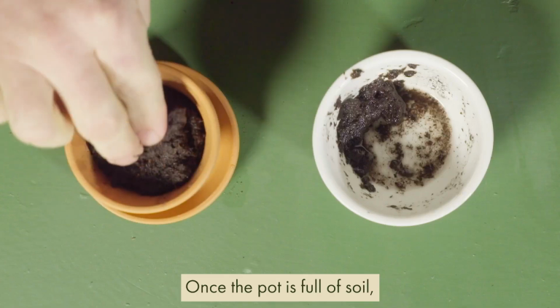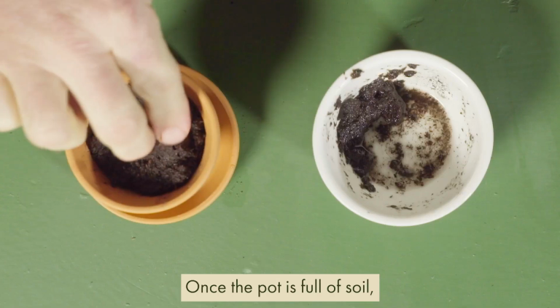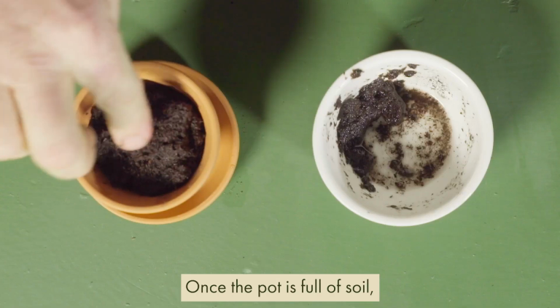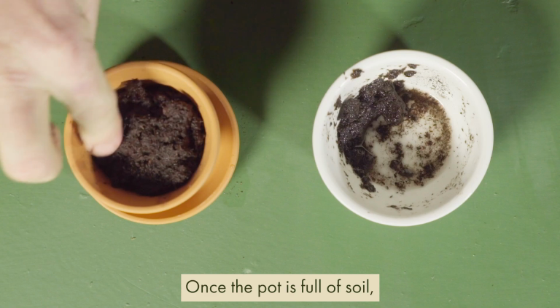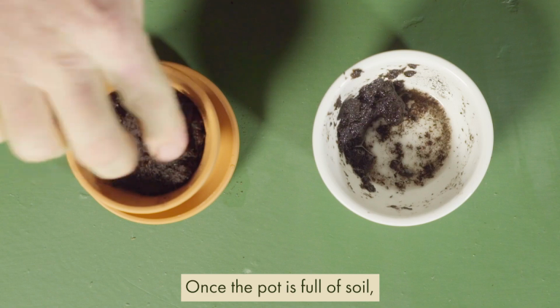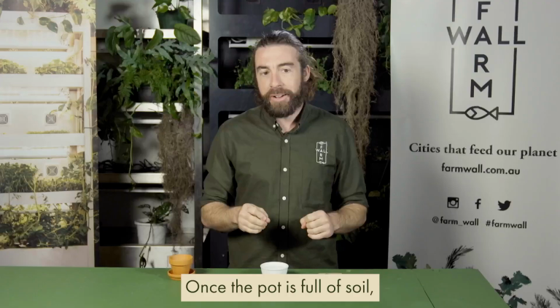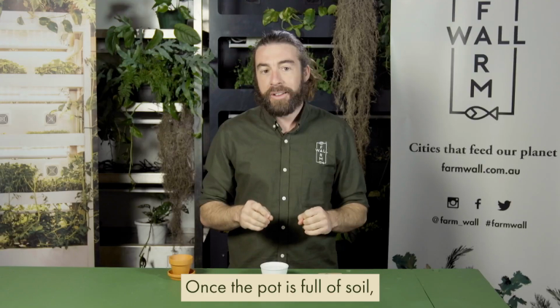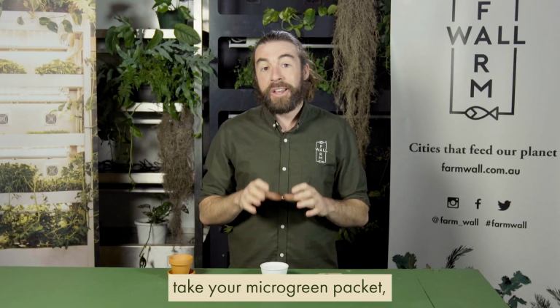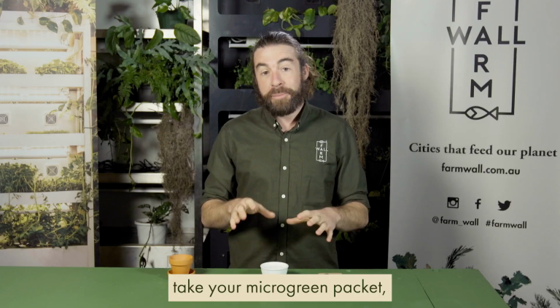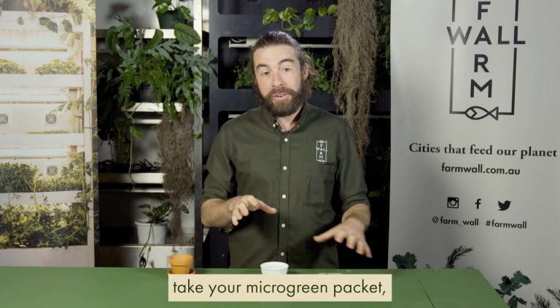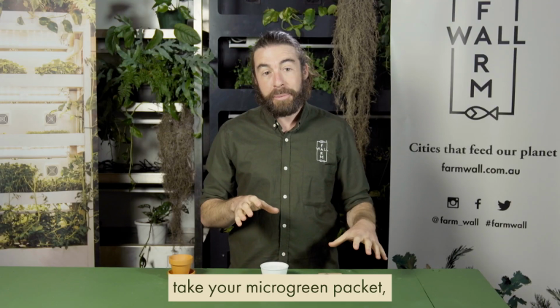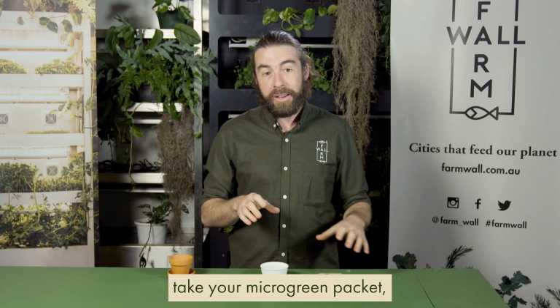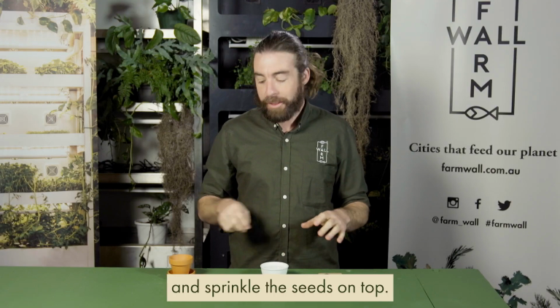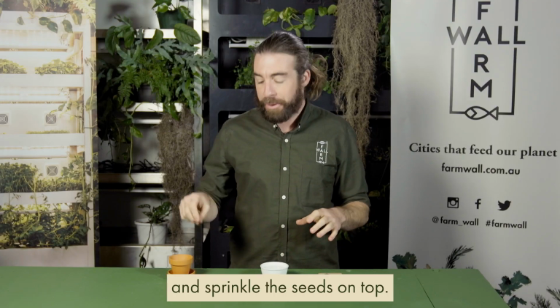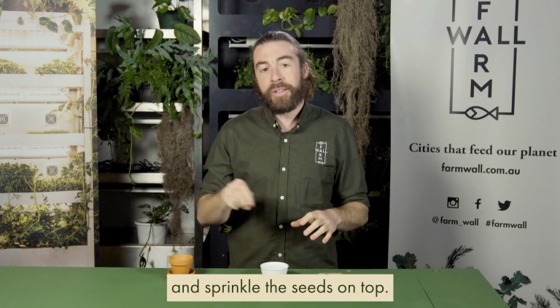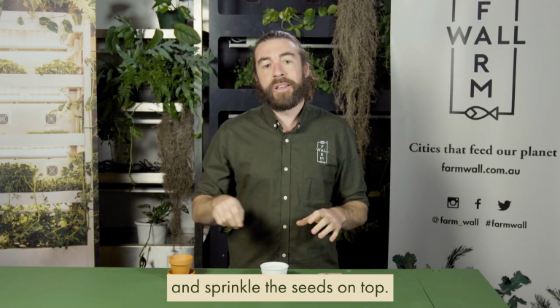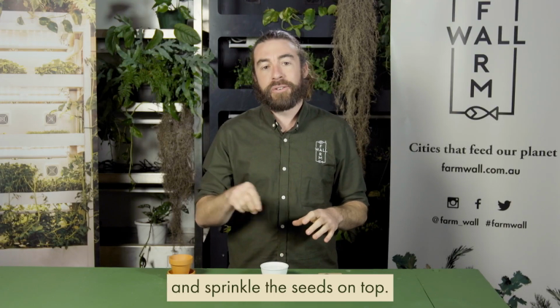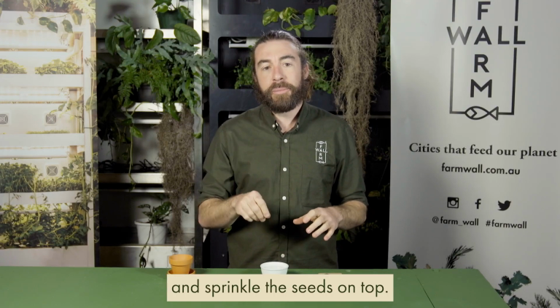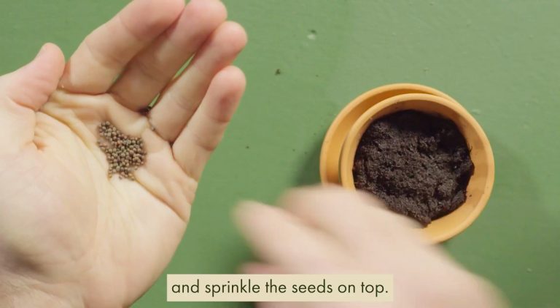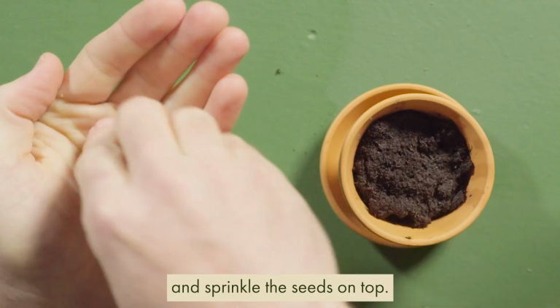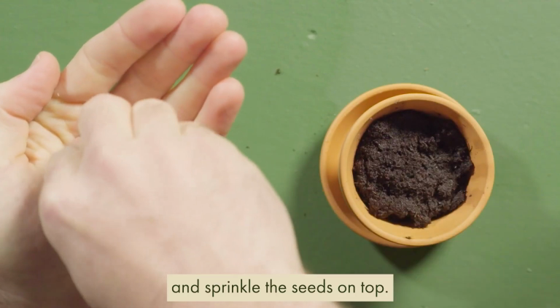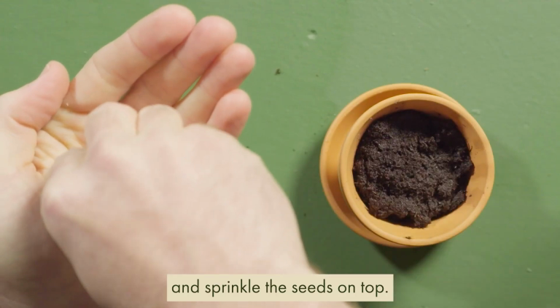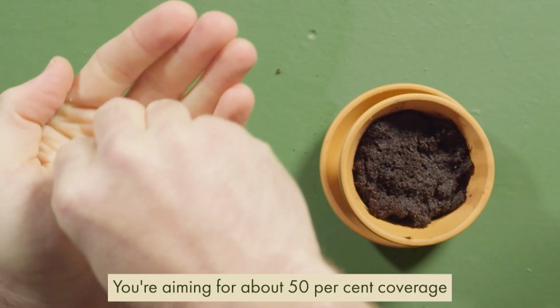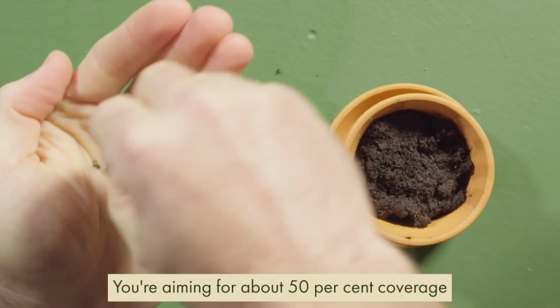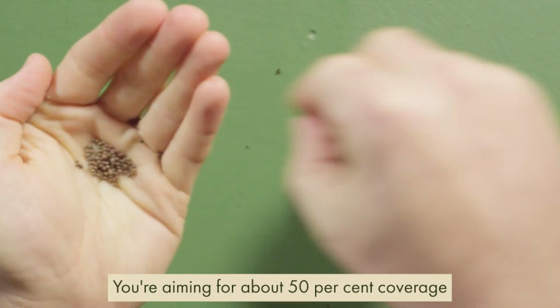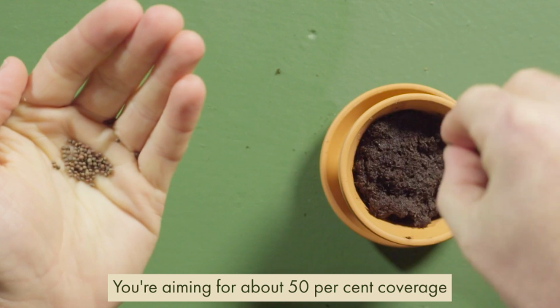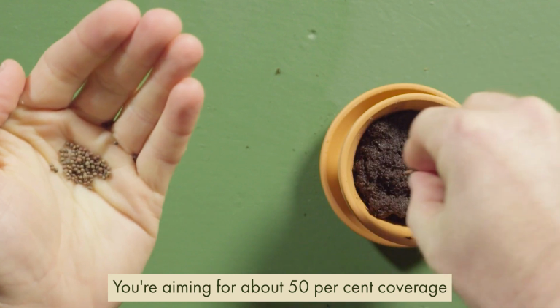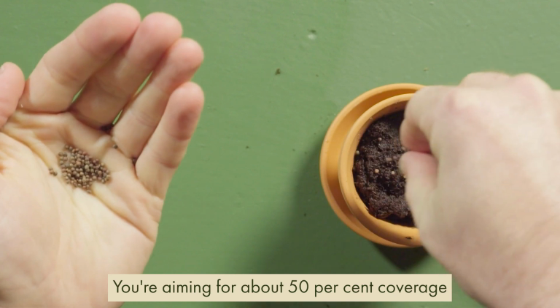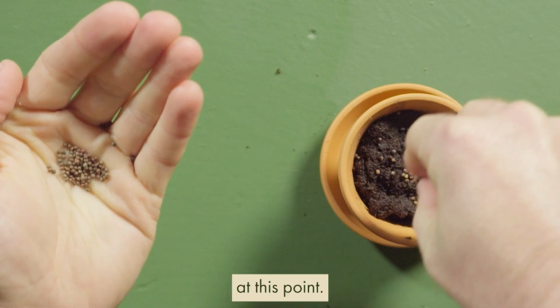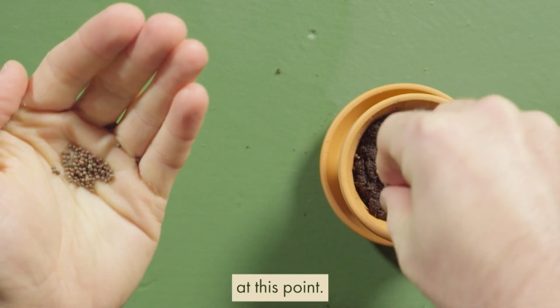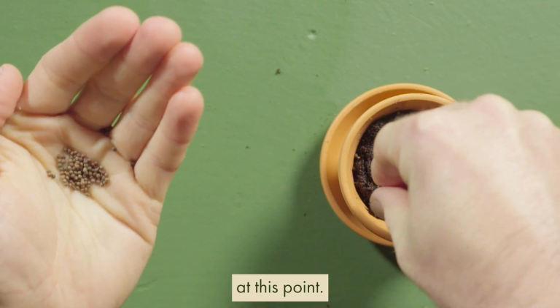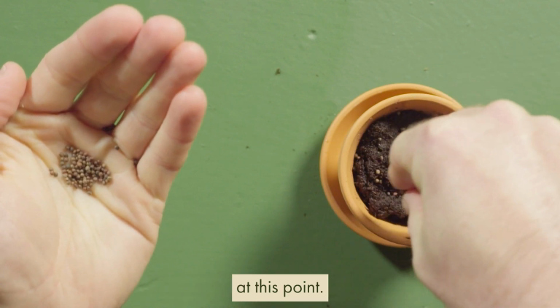Once the pot is full of soil, take your microgreen packet and sprinkle the seeds on top. You're aiming for about 50% coverage at this point.